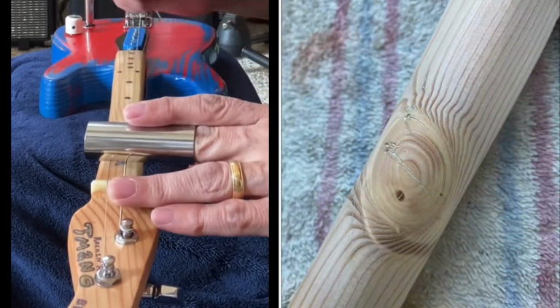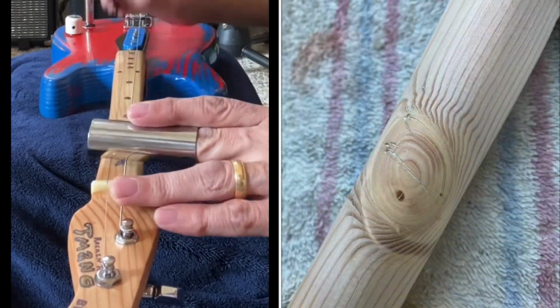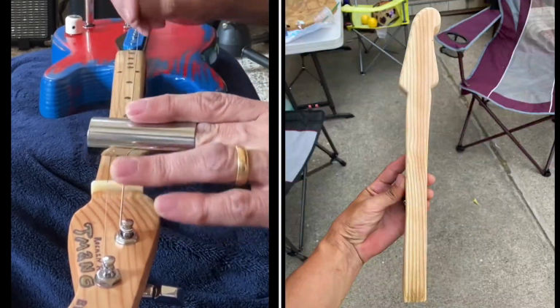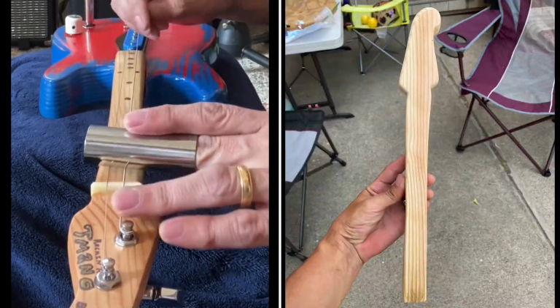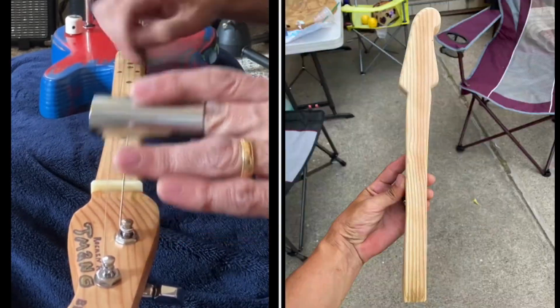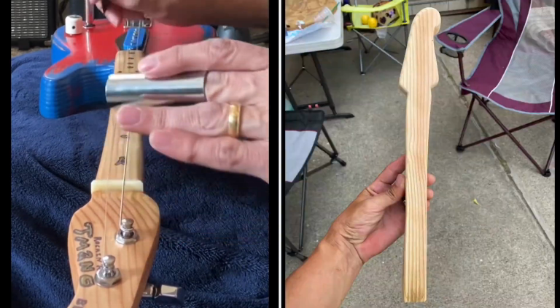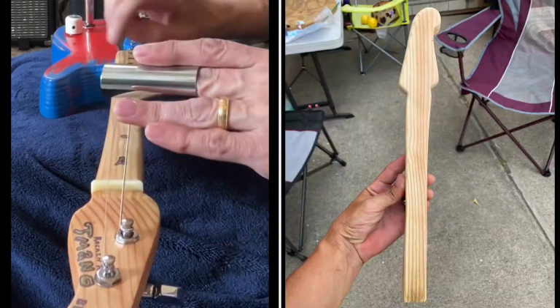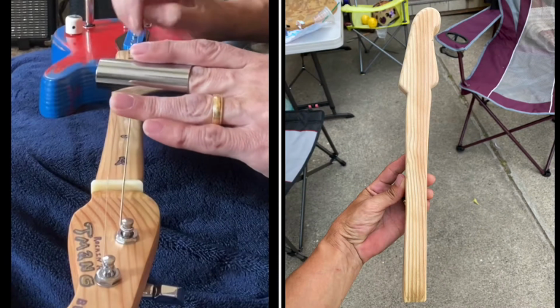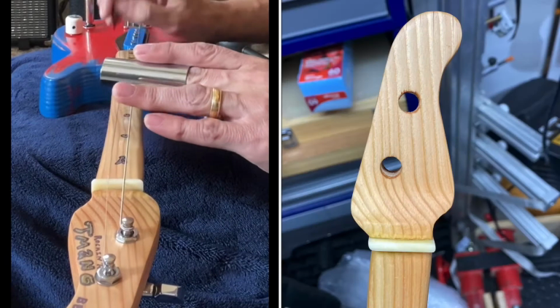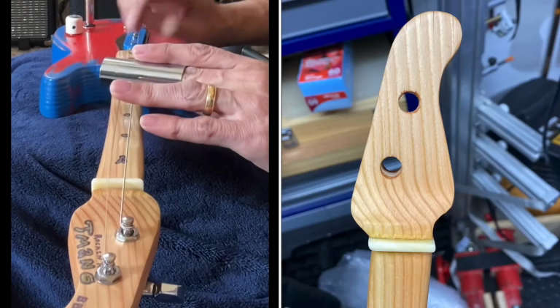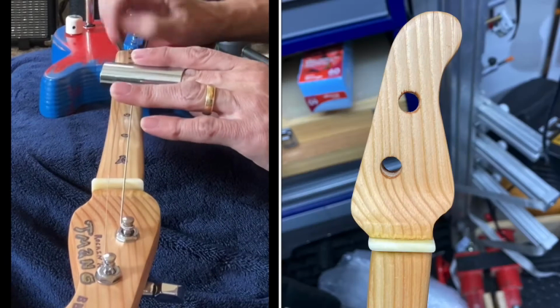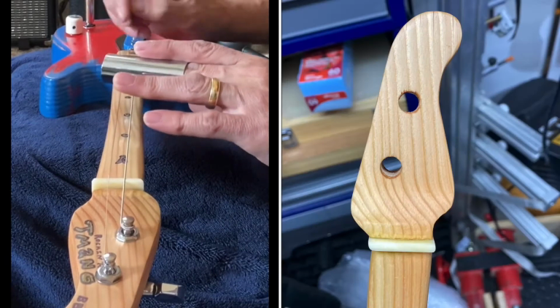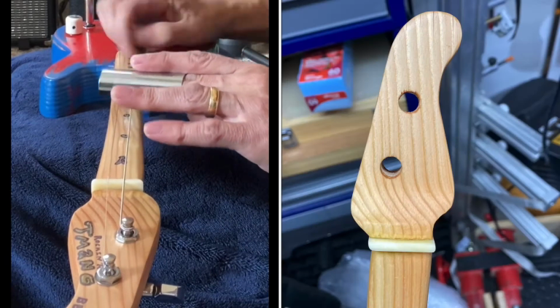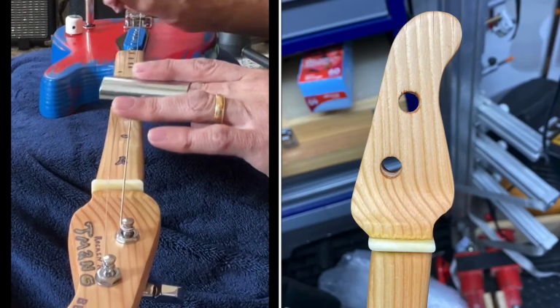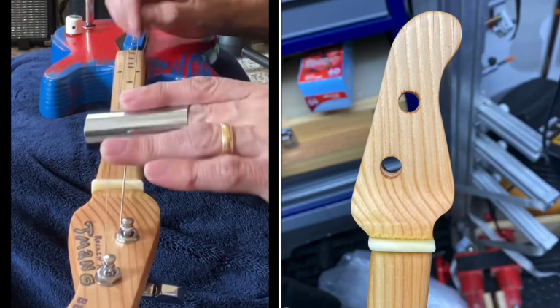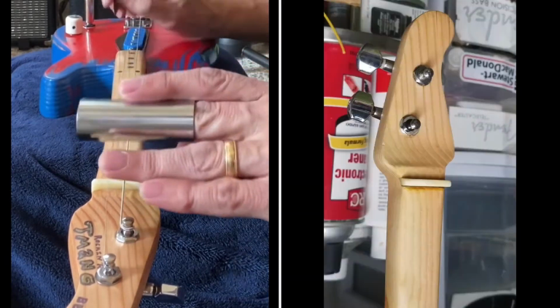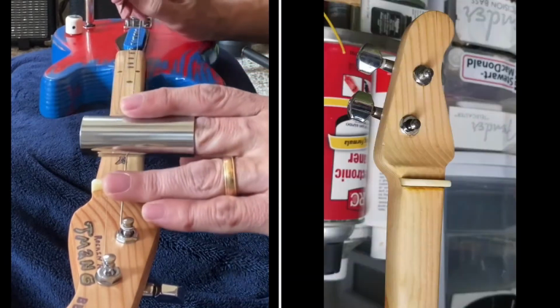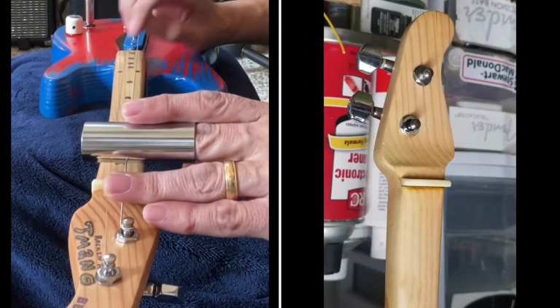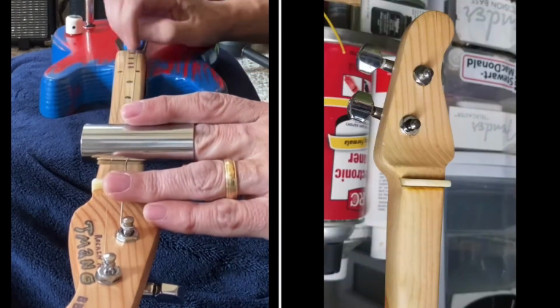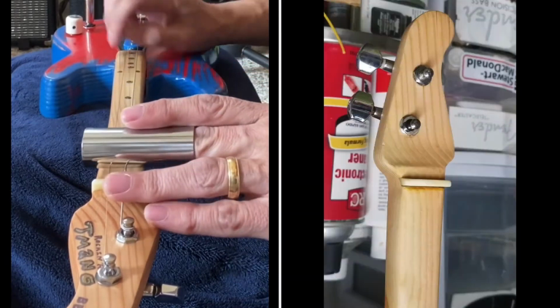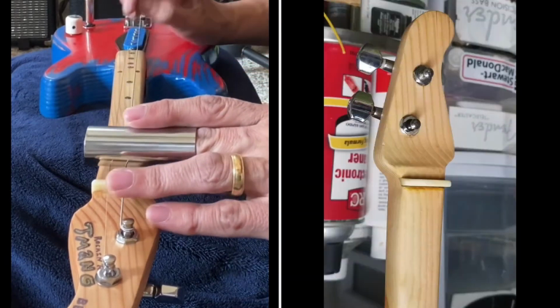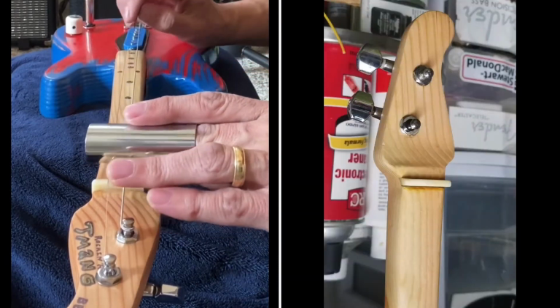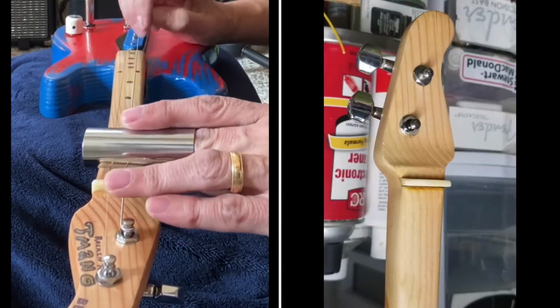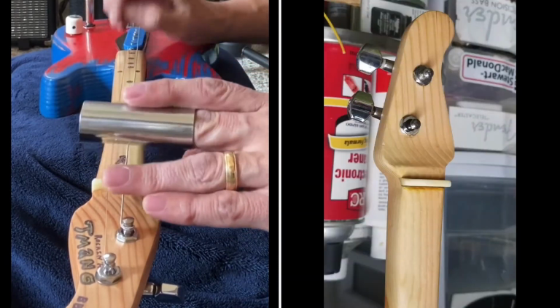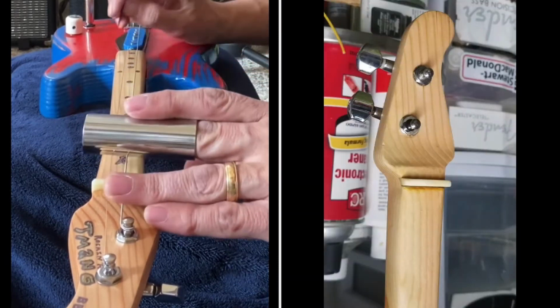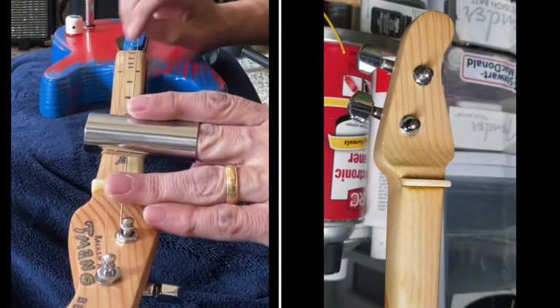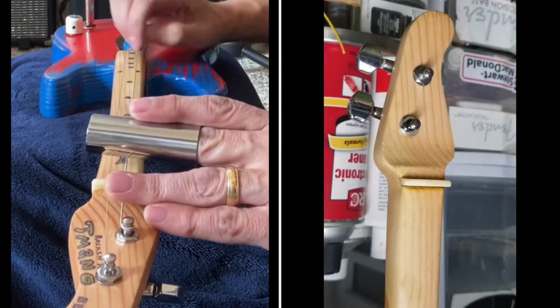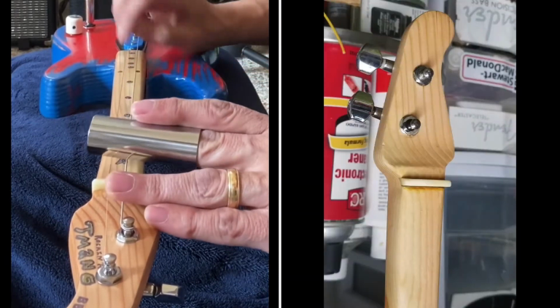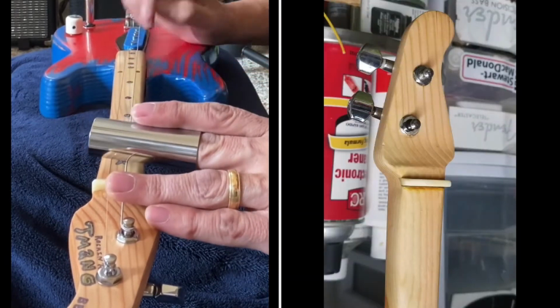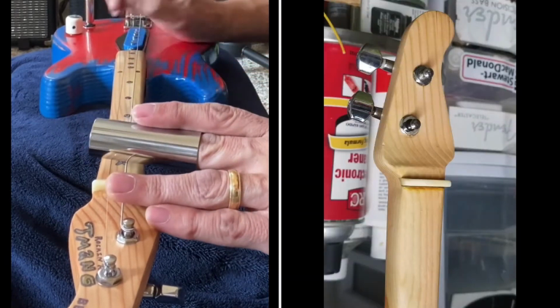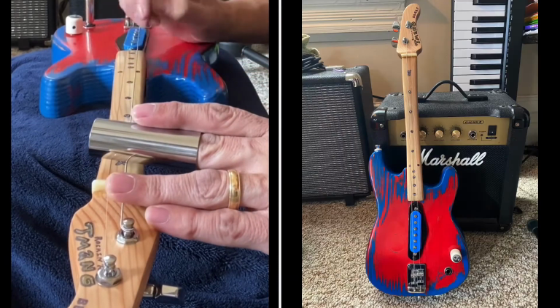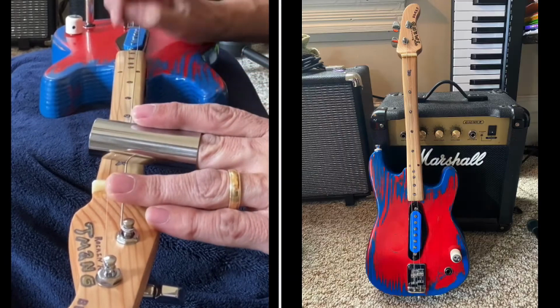I finished it with true oil and with the help of my buddy Mike, finished it and made it actually playable.